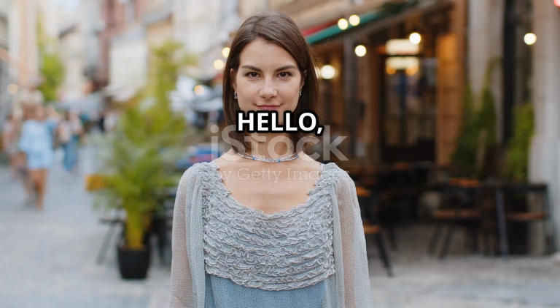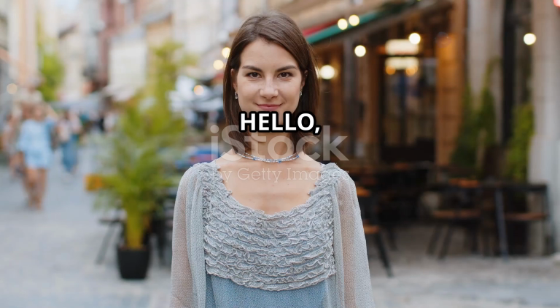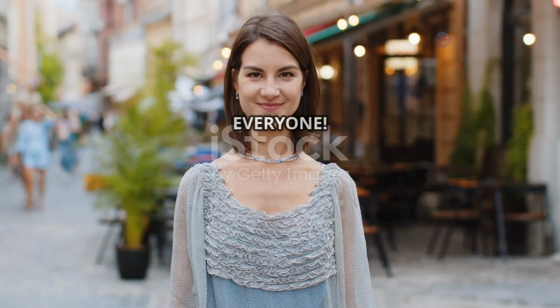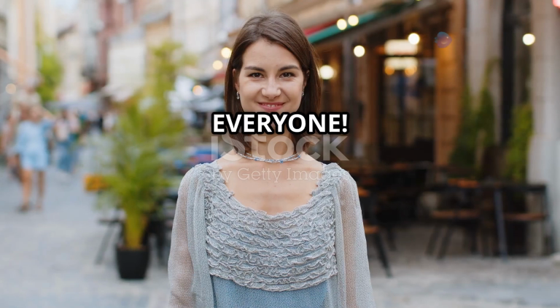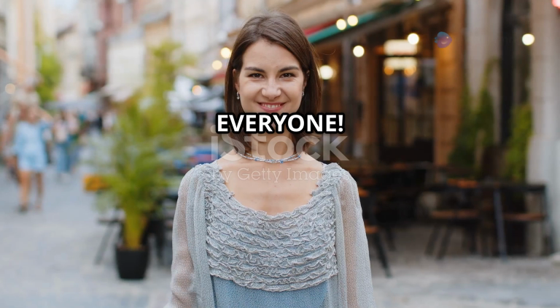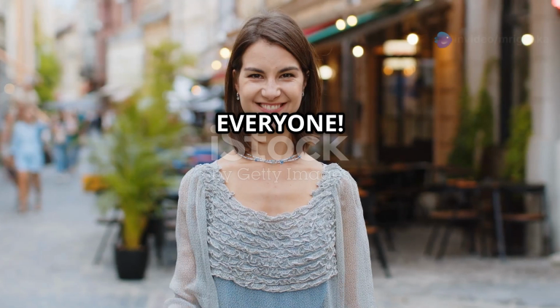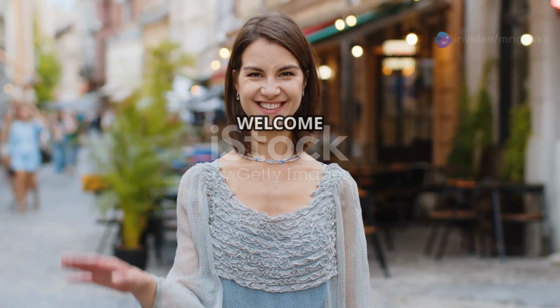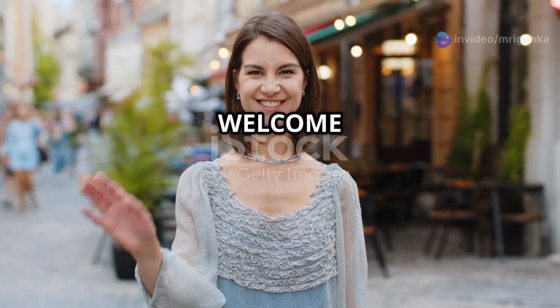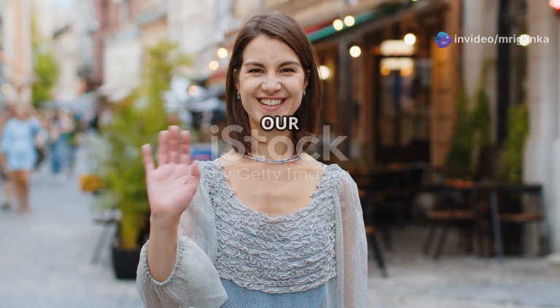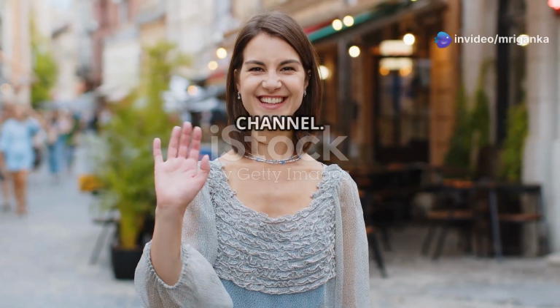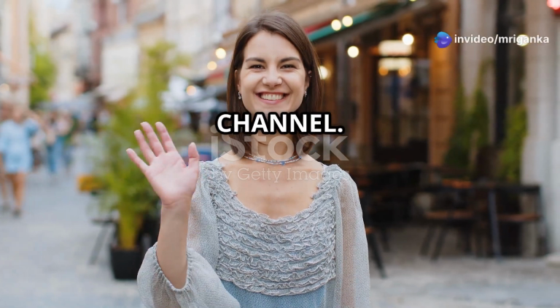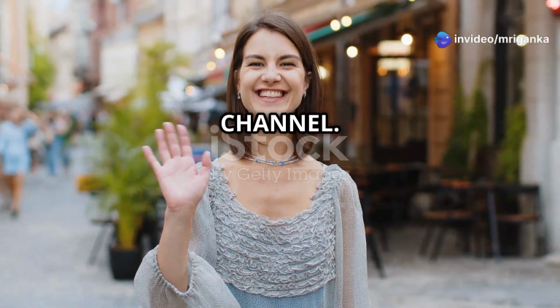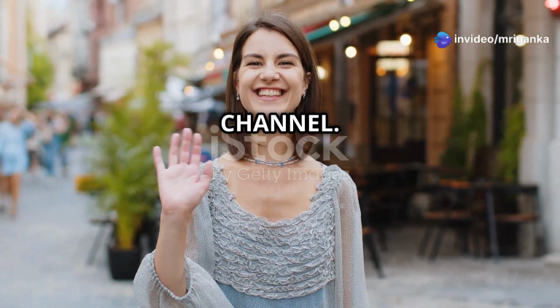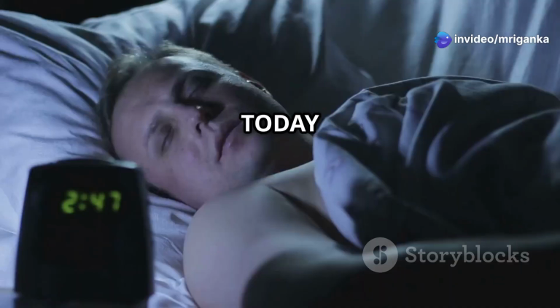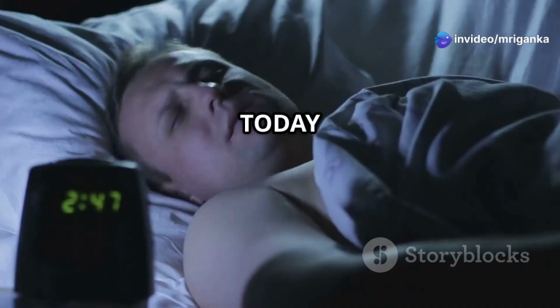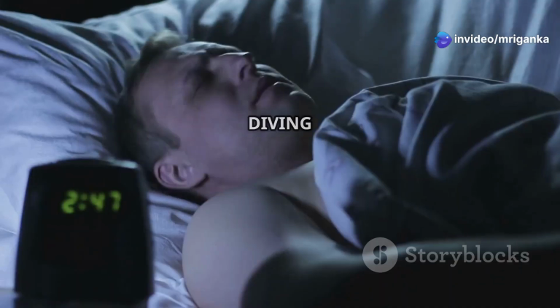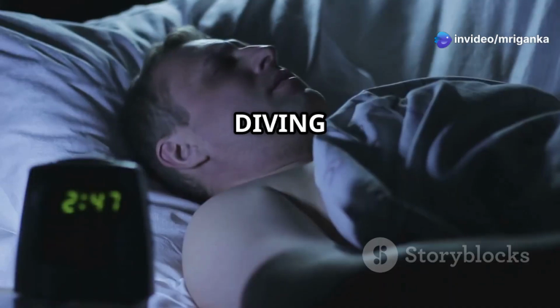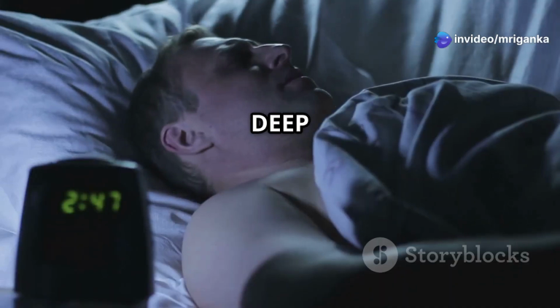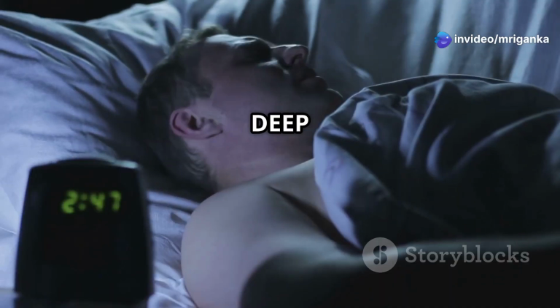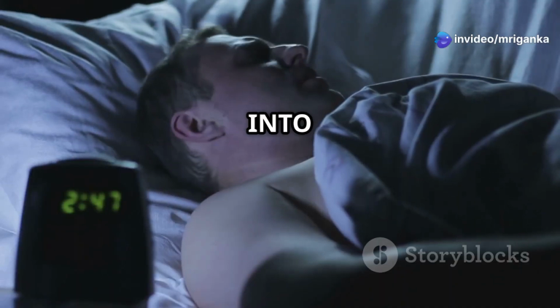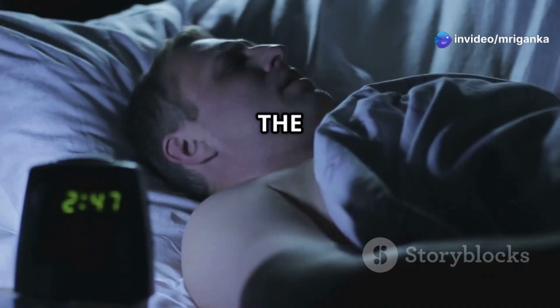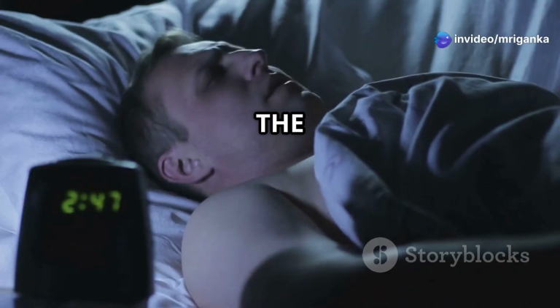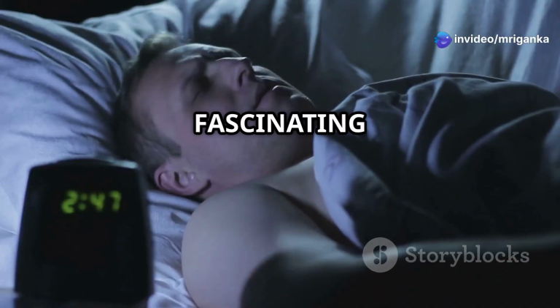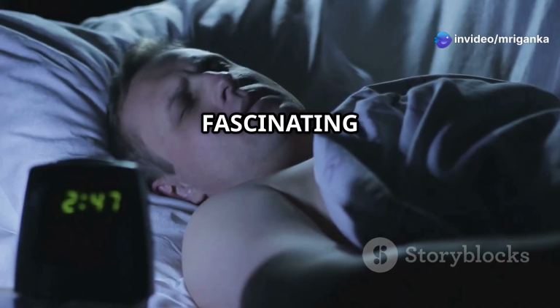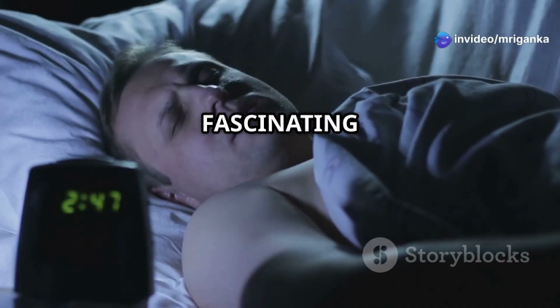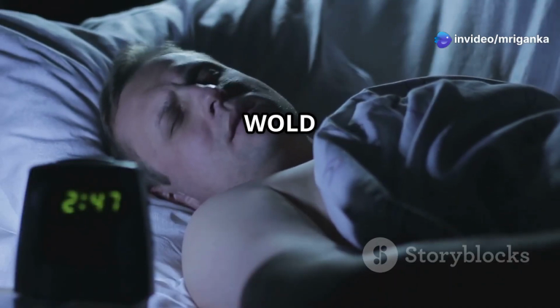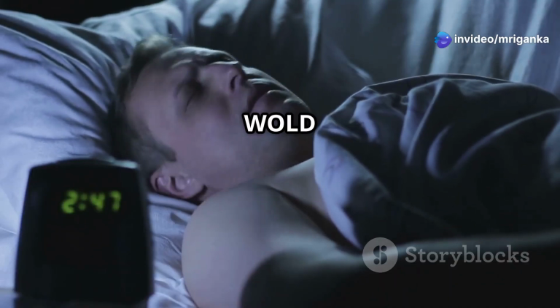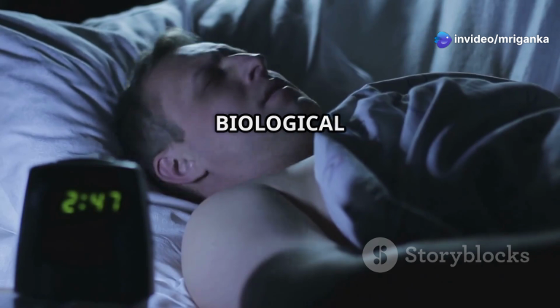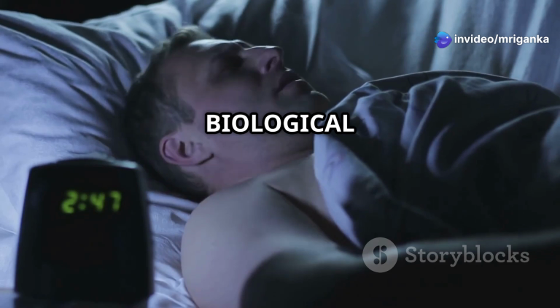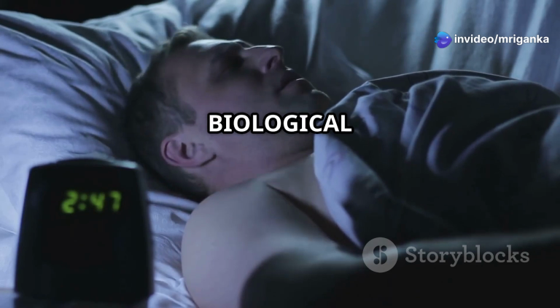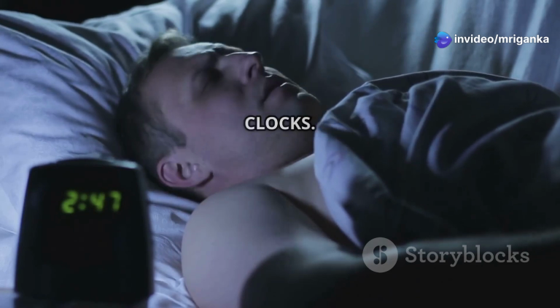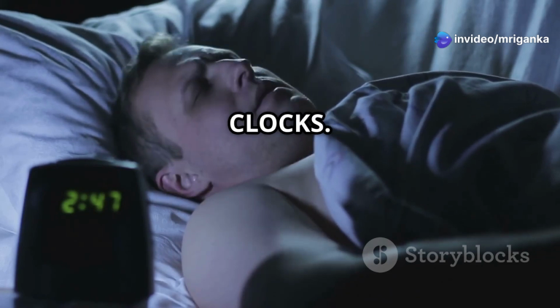Hello everyone! Welcome to our channel. Today we're diving deep into the fascinating world of biological clocks.